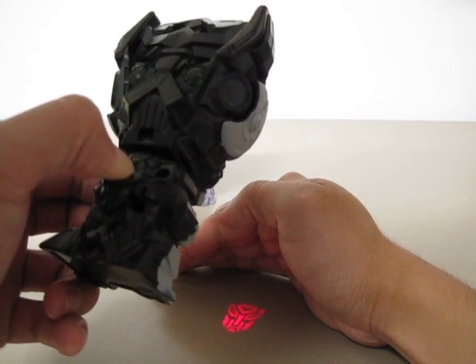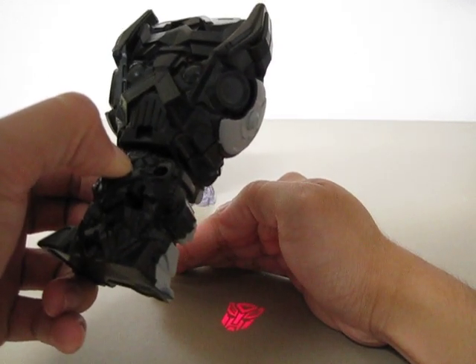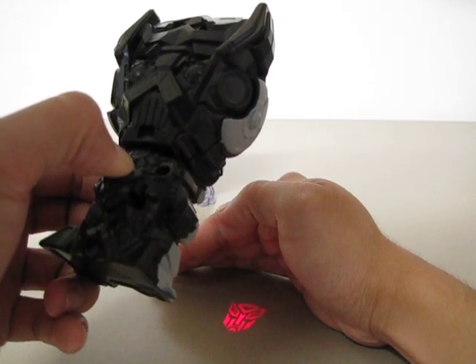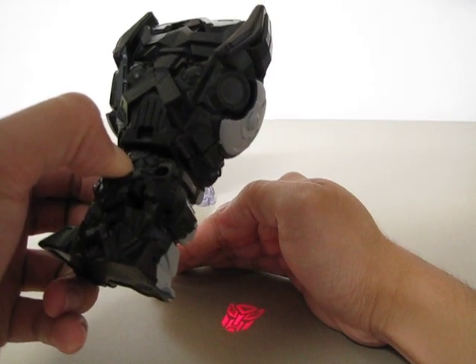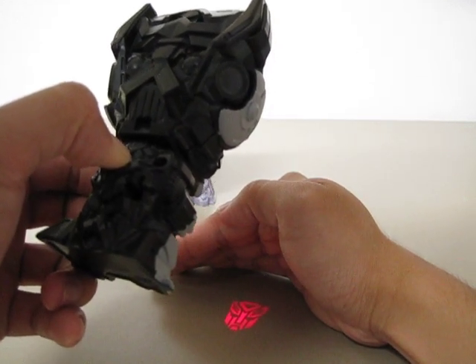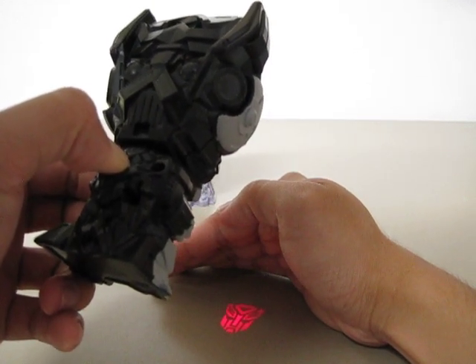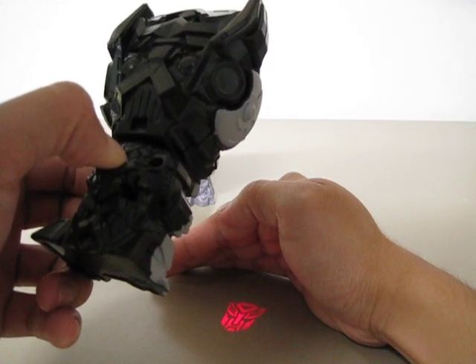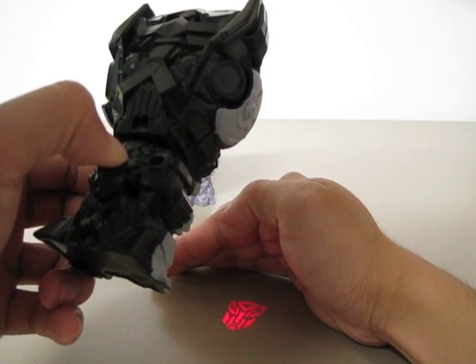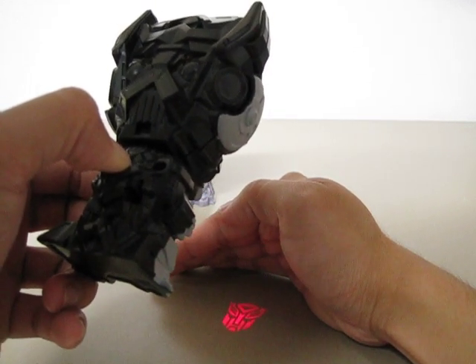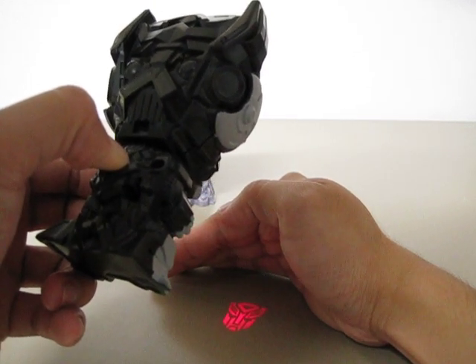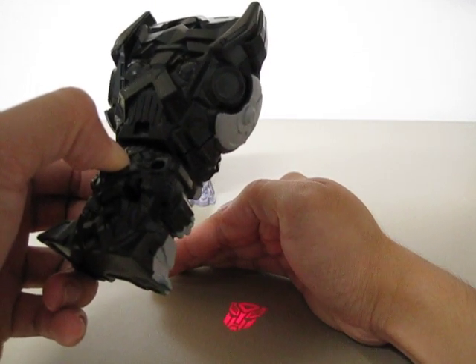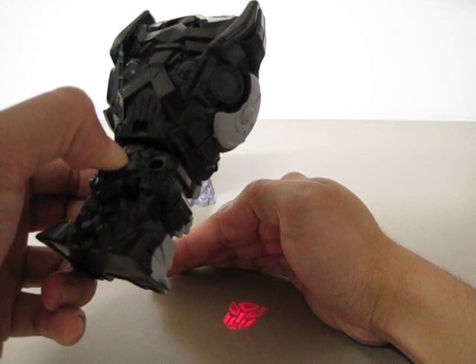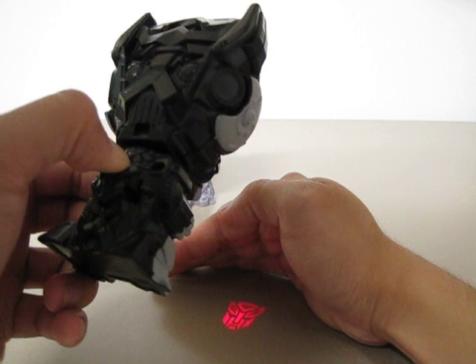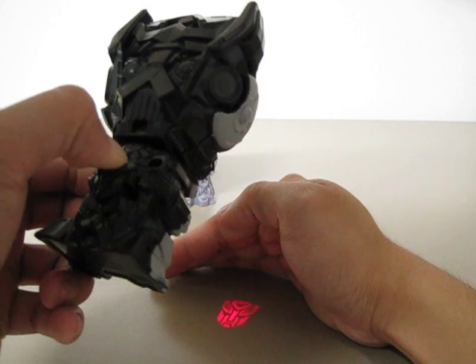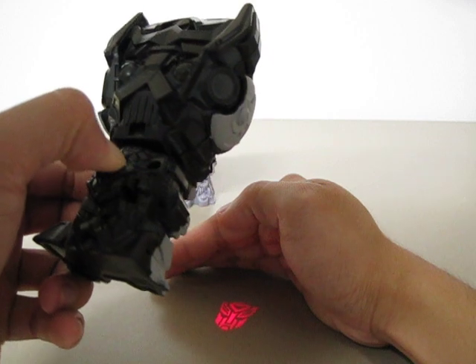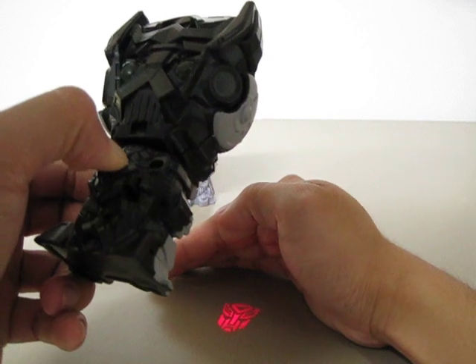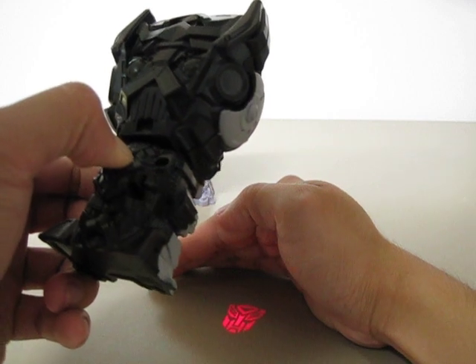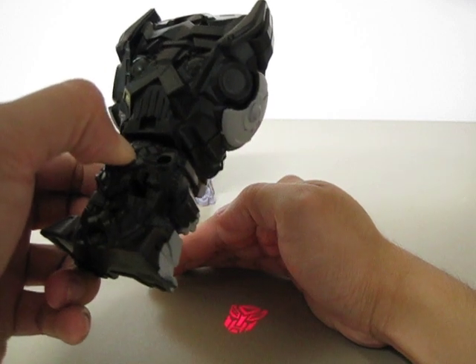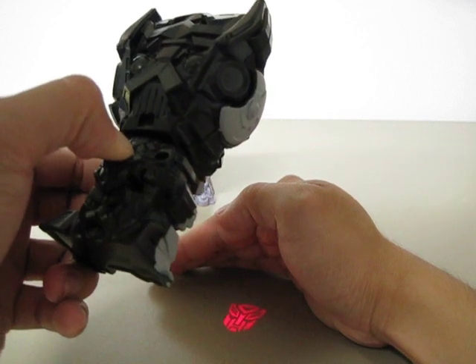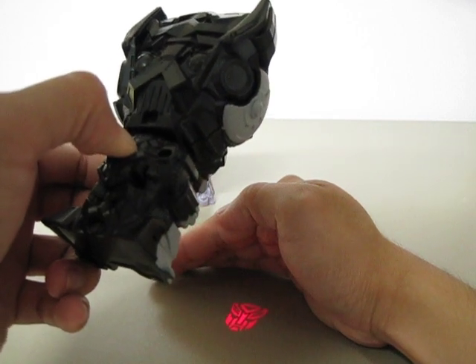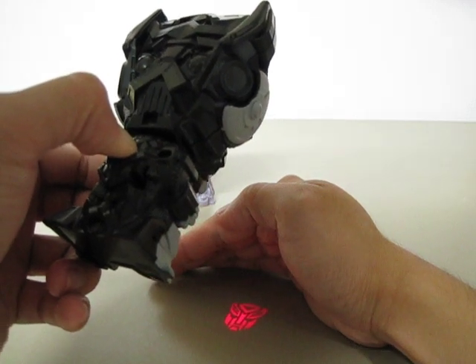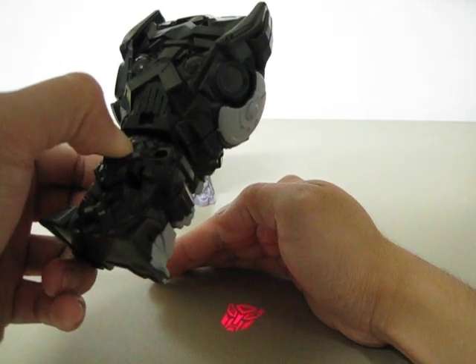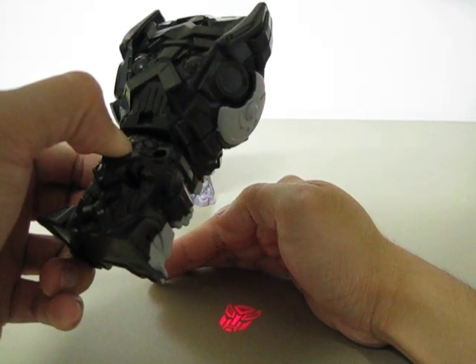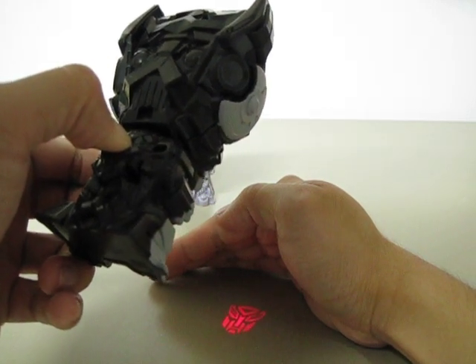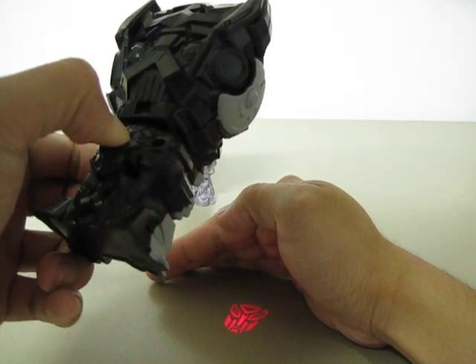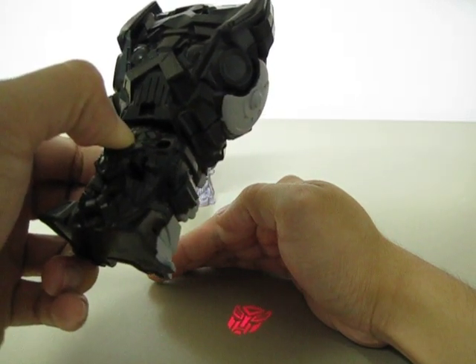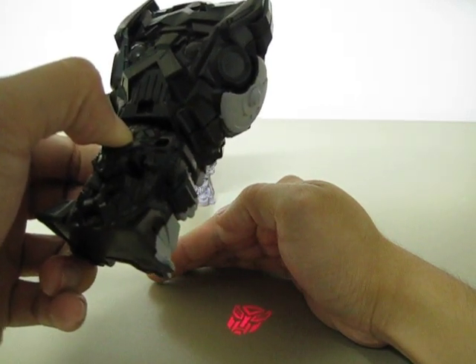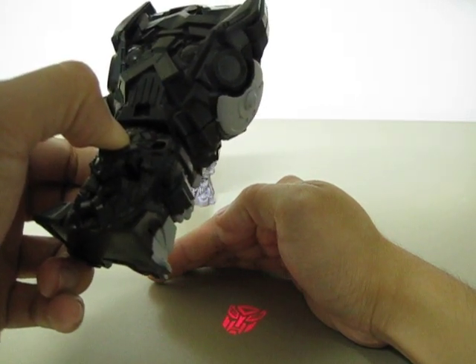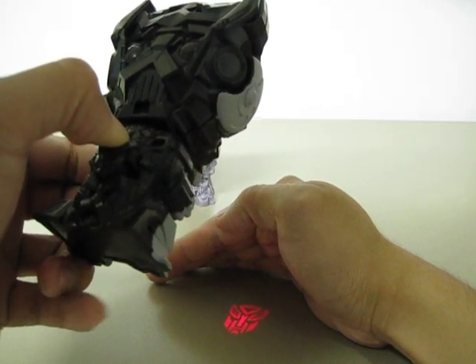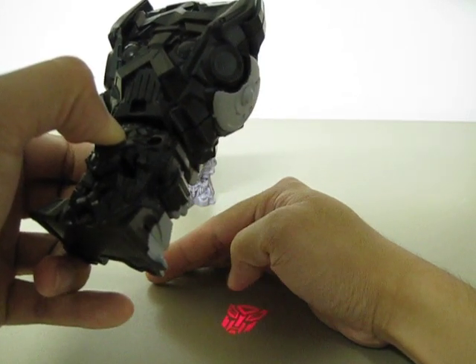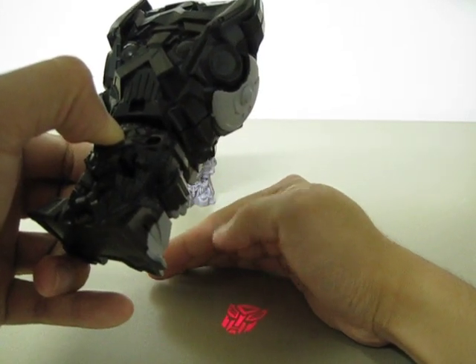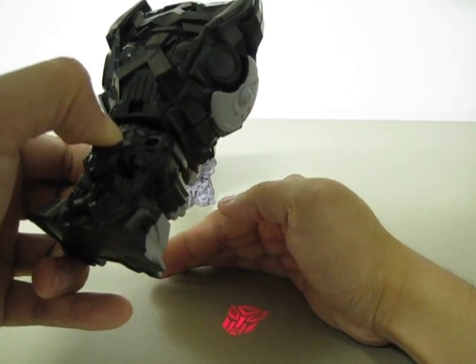The further you put the toy back, the clearer the projection becomes — excellent.